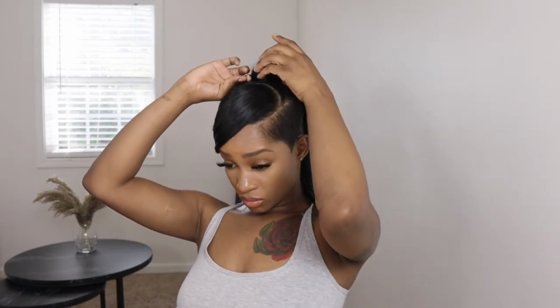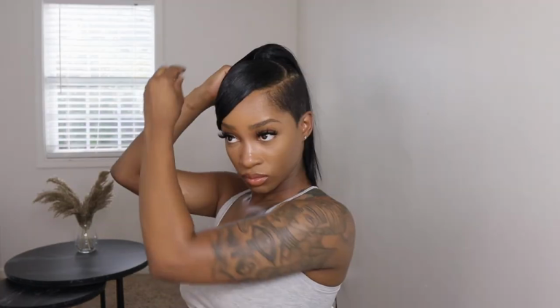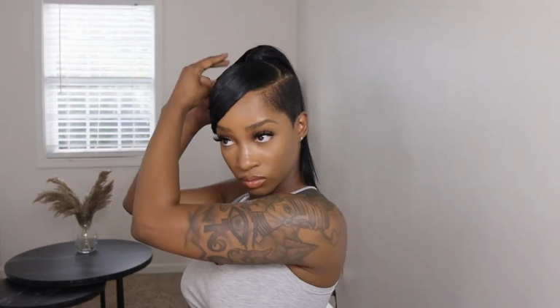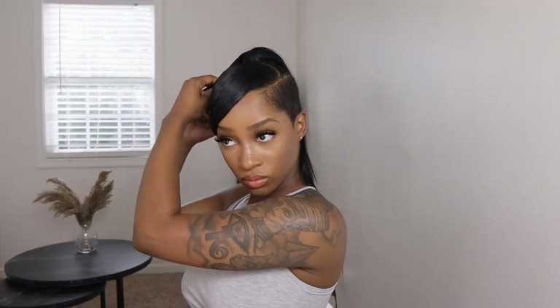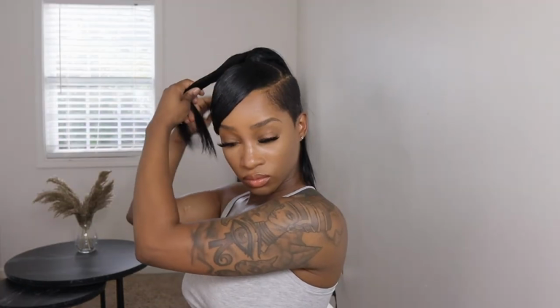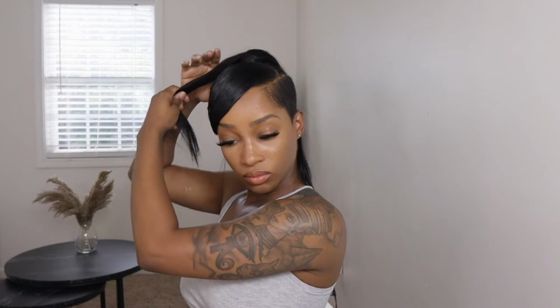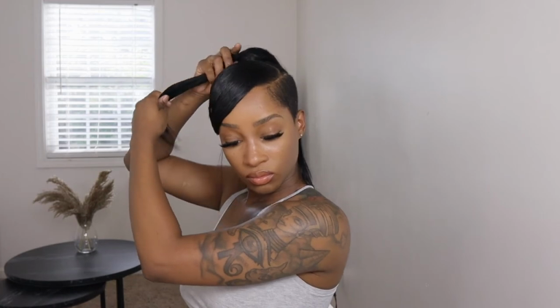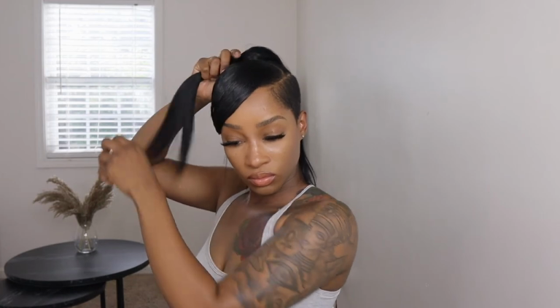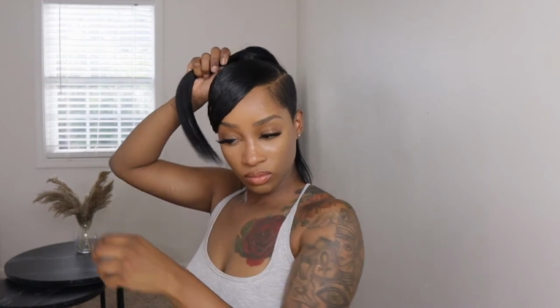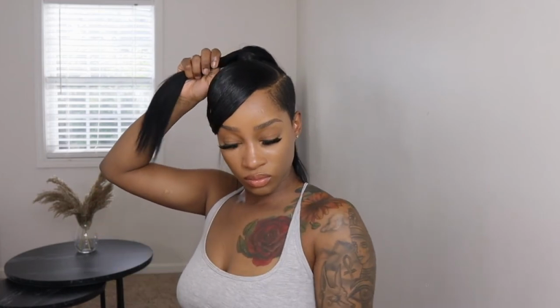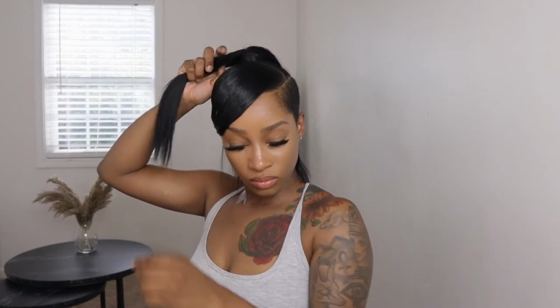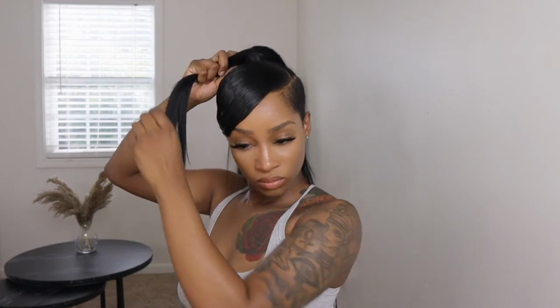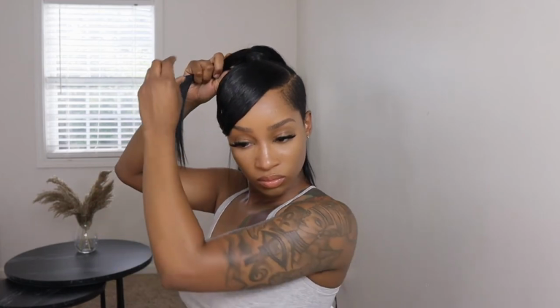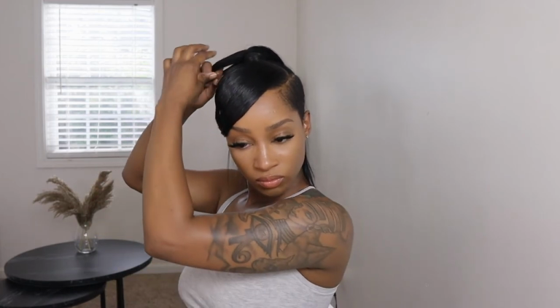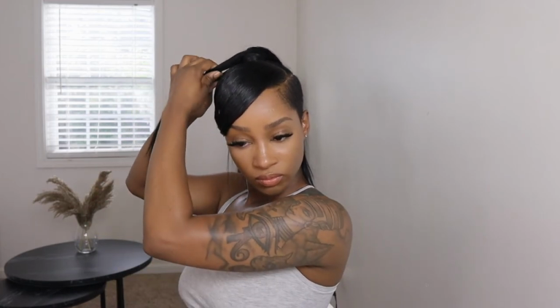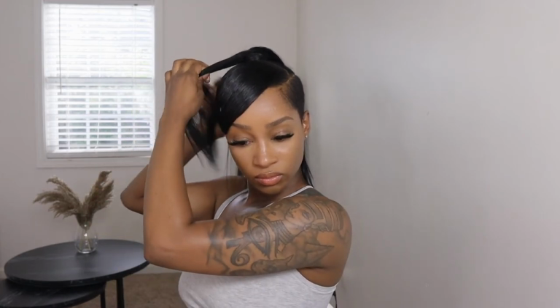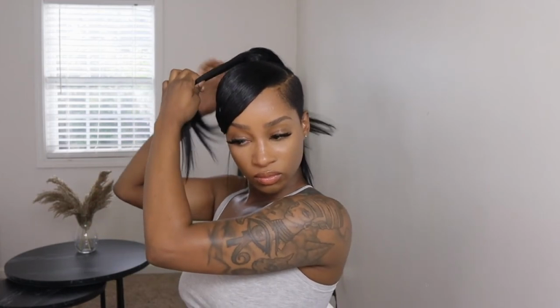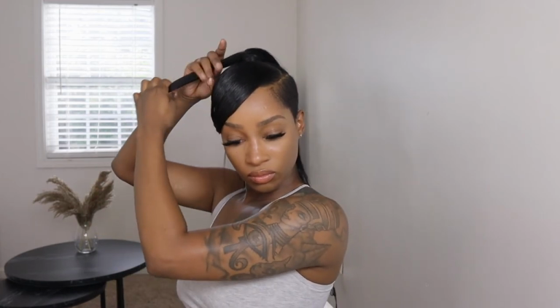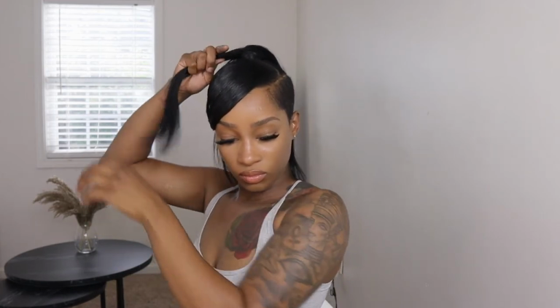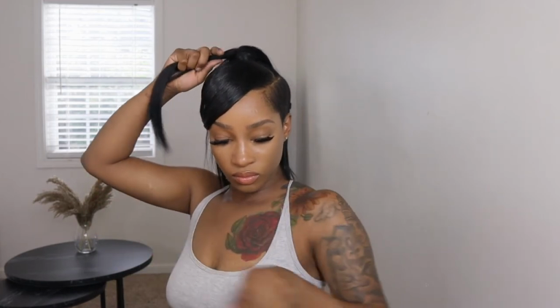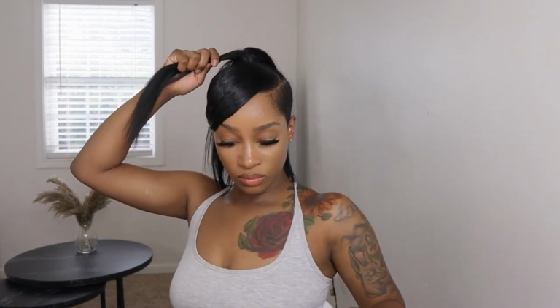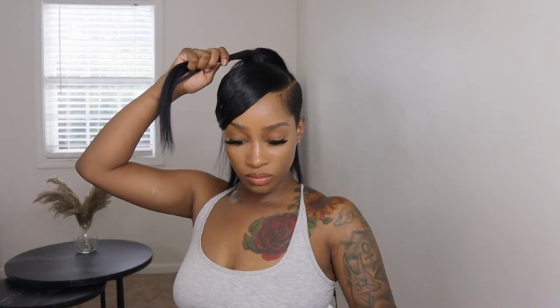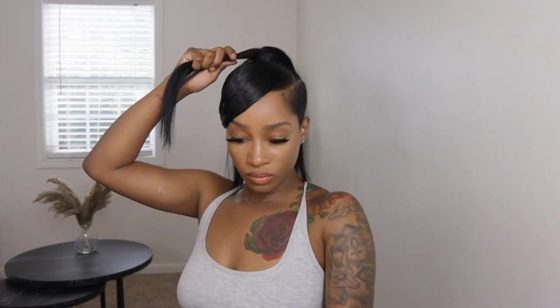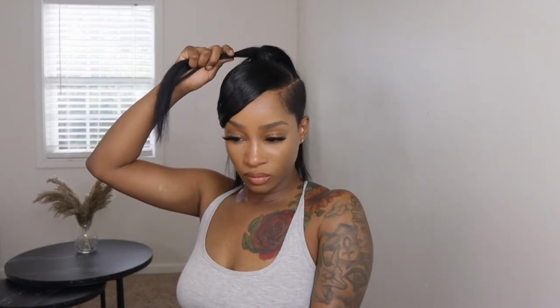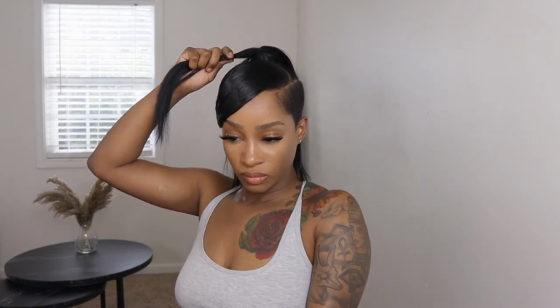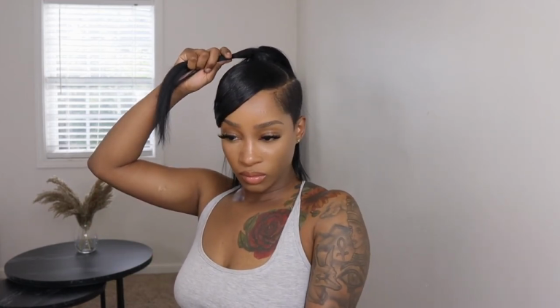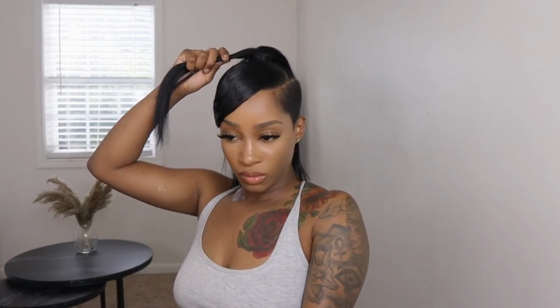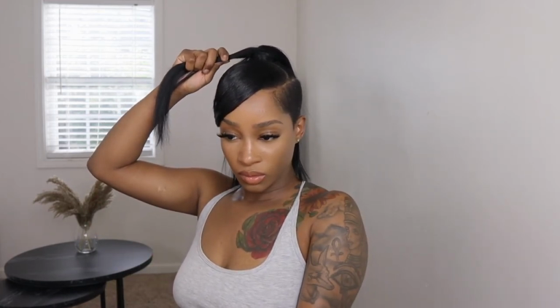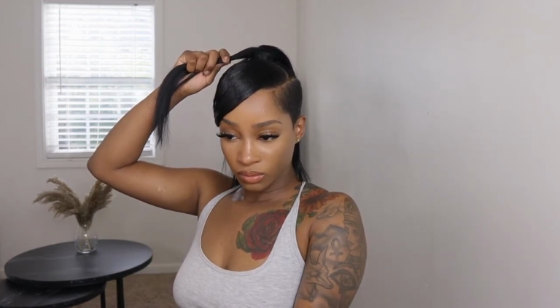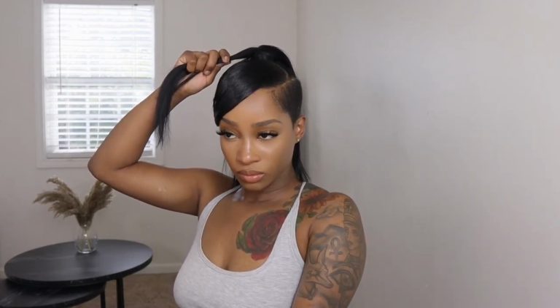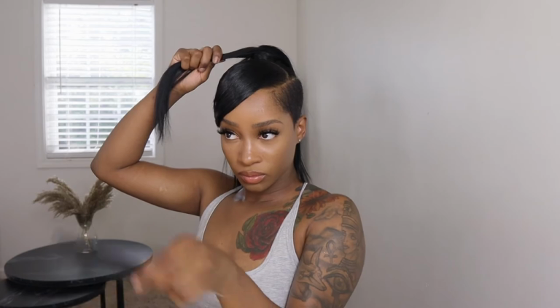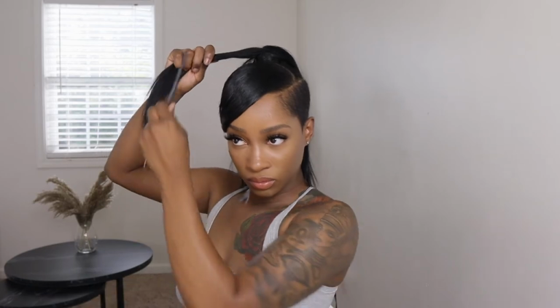This part is just me curling the ponytail. I was only able to do one curl because my camera cut off at the end.